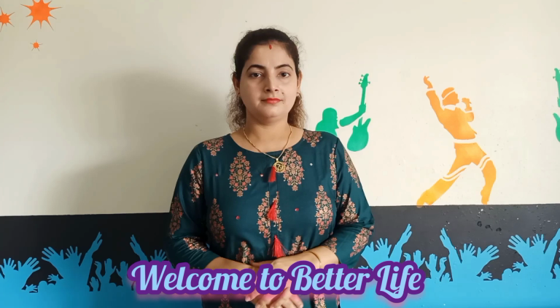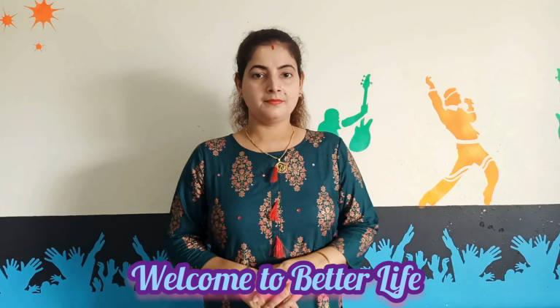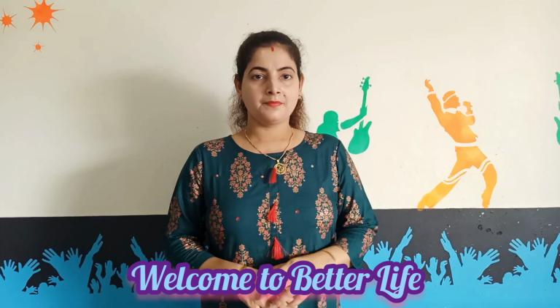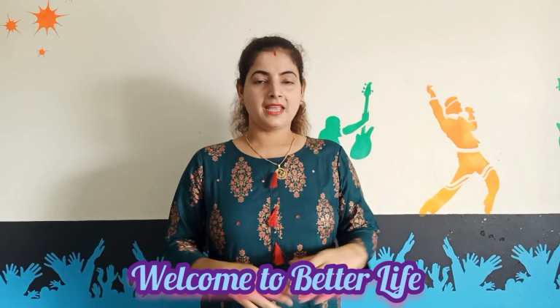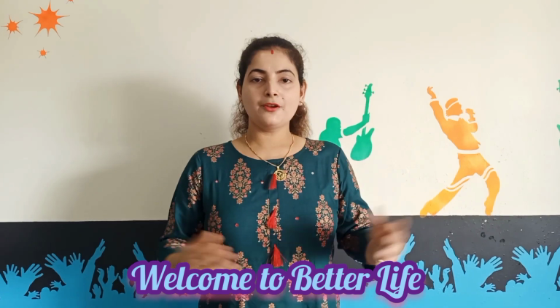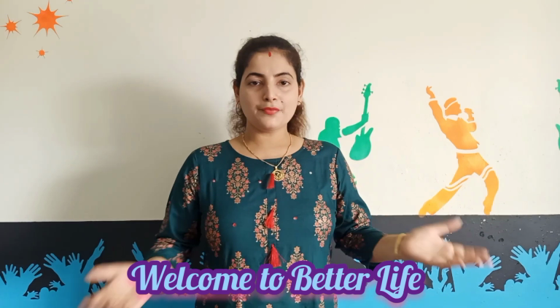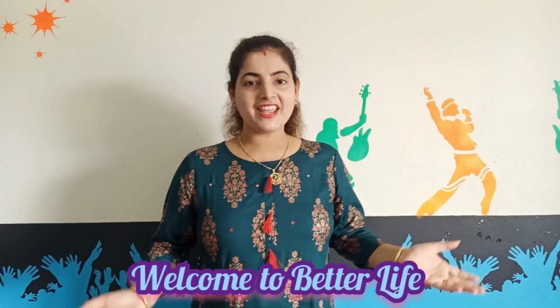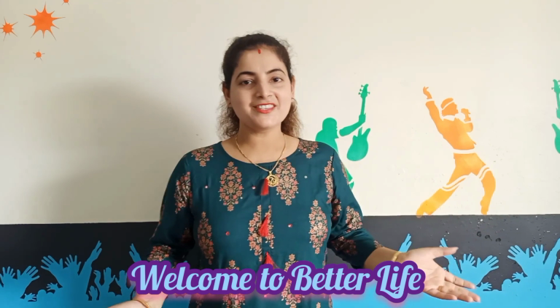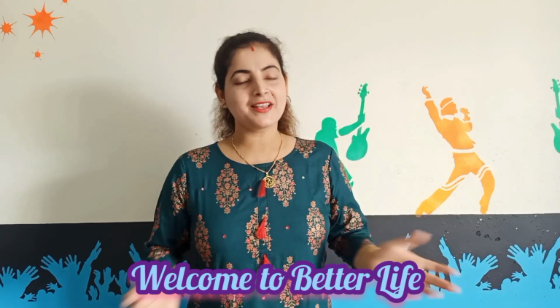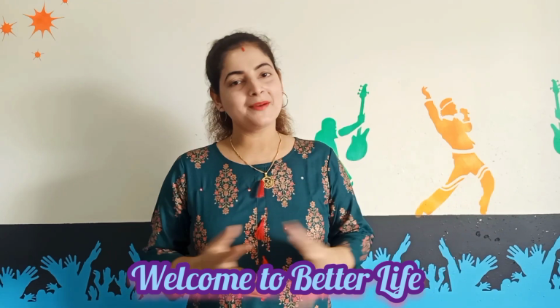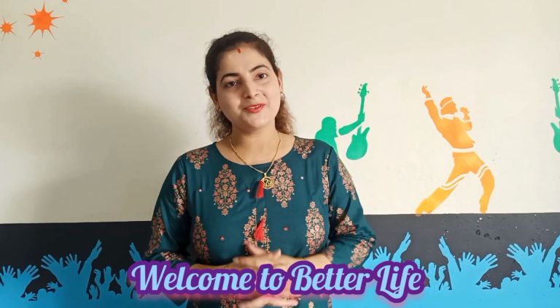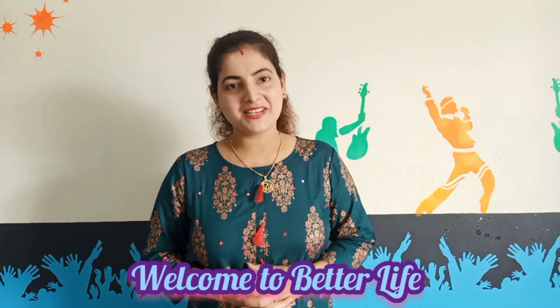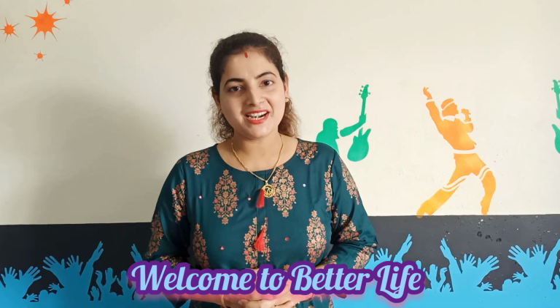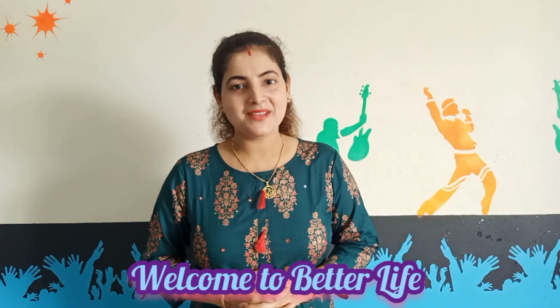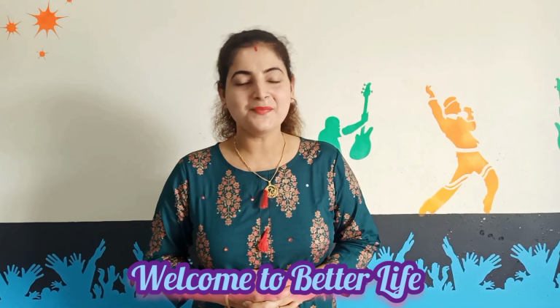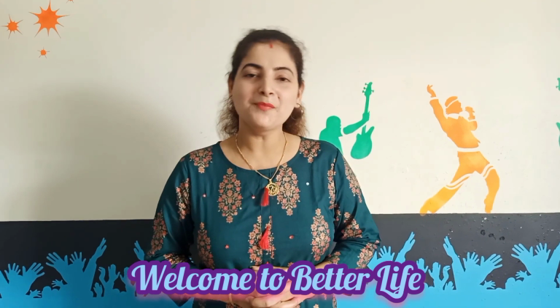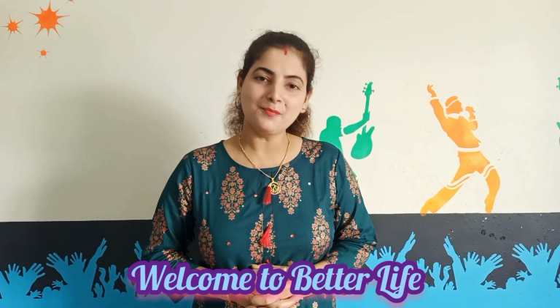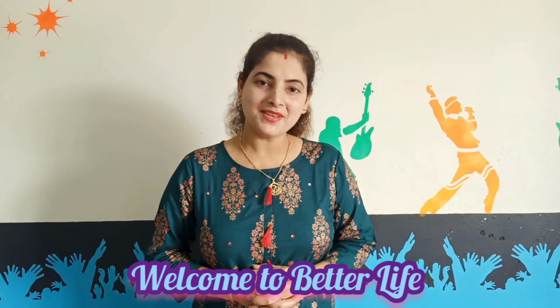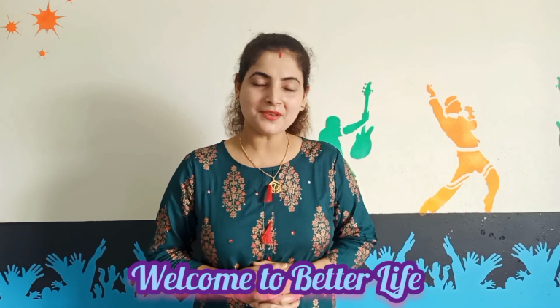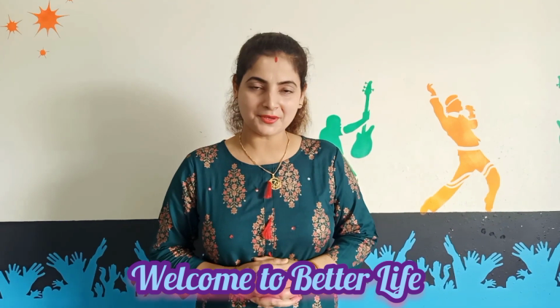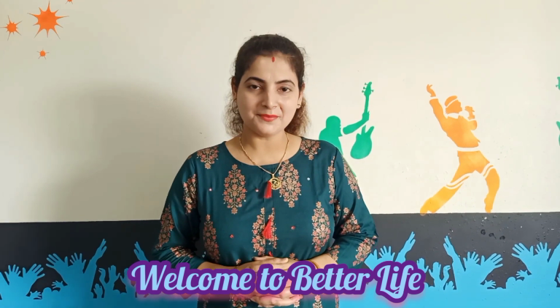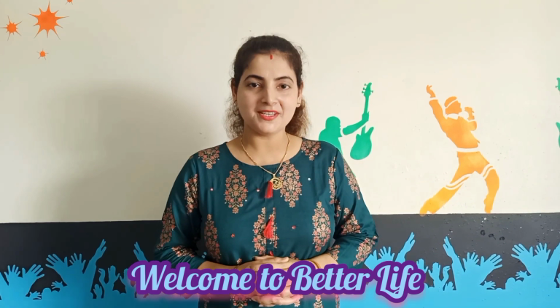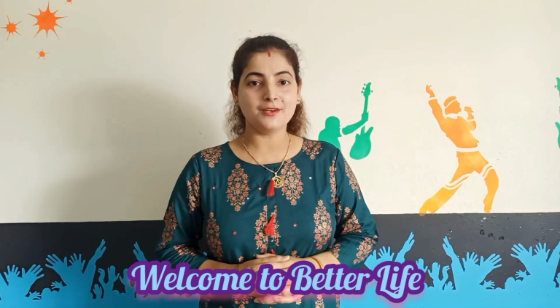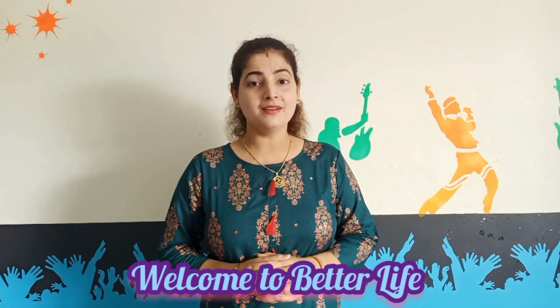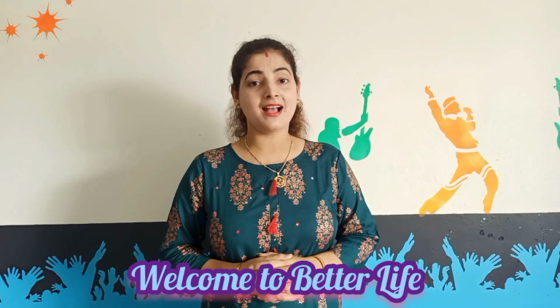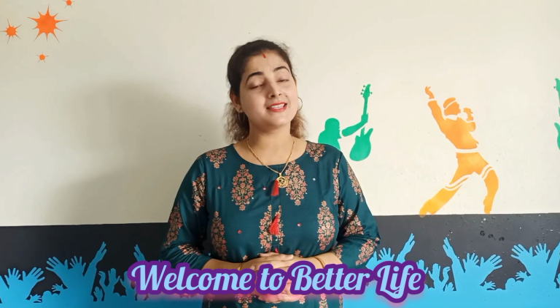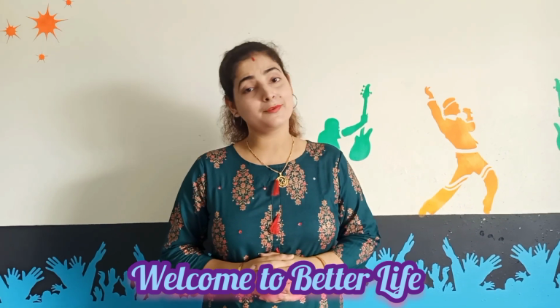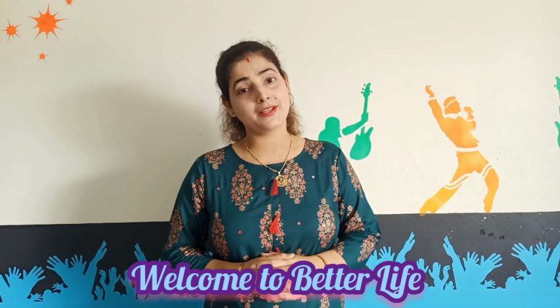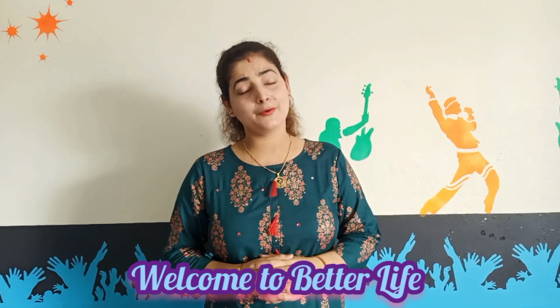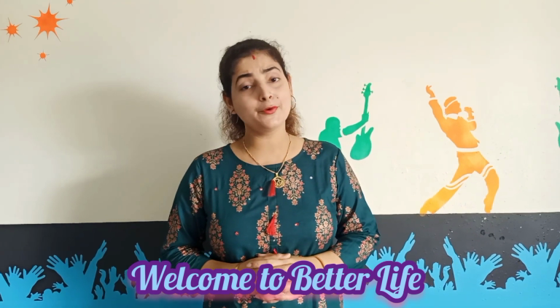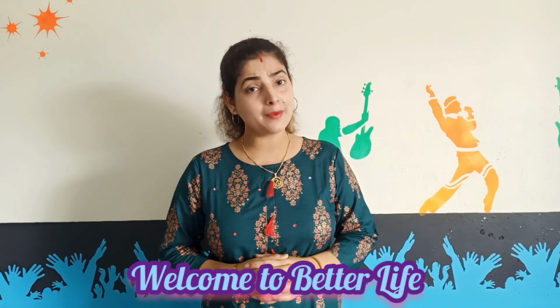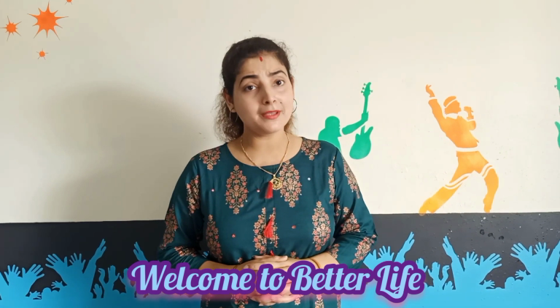Hello friends, welcome to Better Life. My name is Pompi, peace and blessings on earth. Today I am going to be very good.